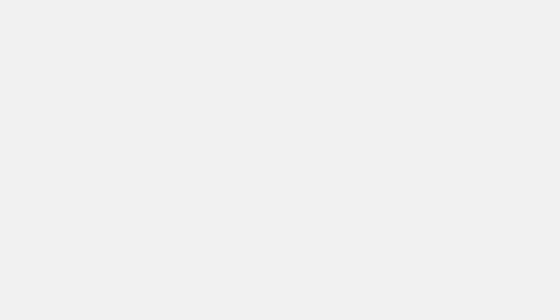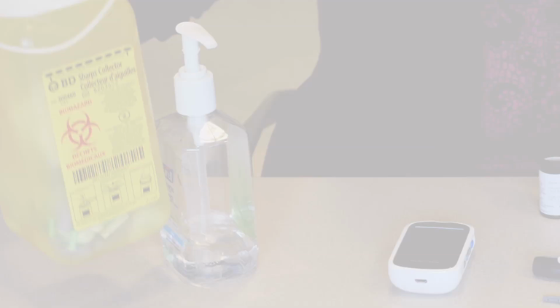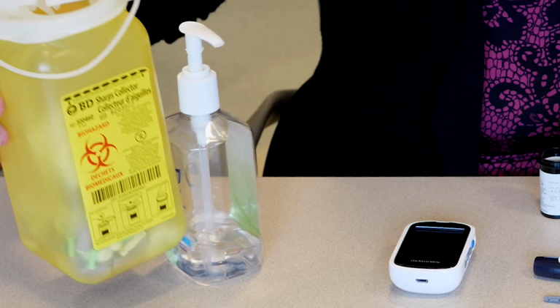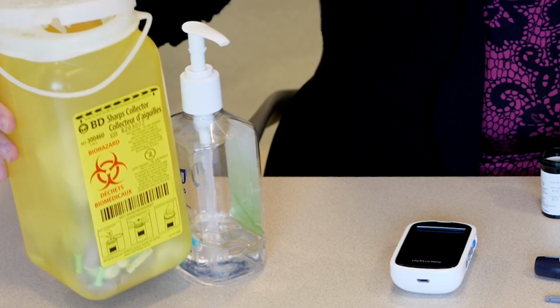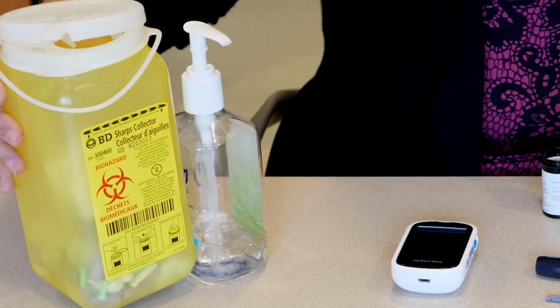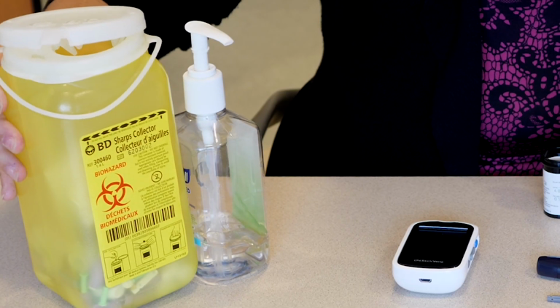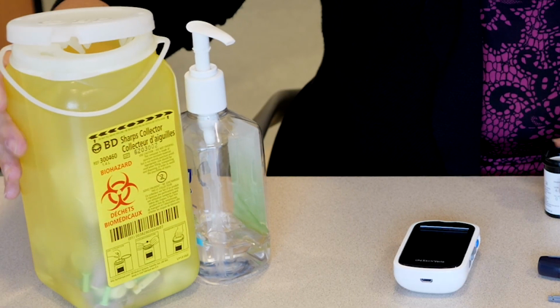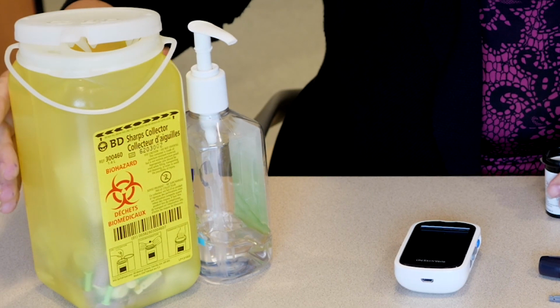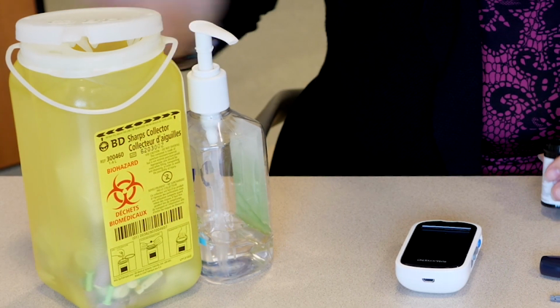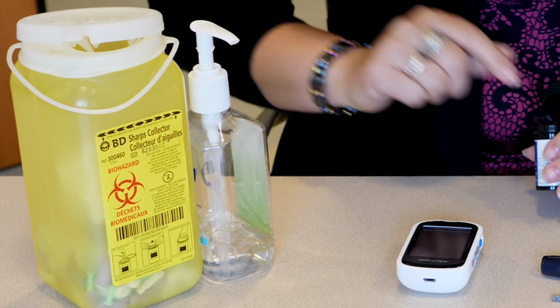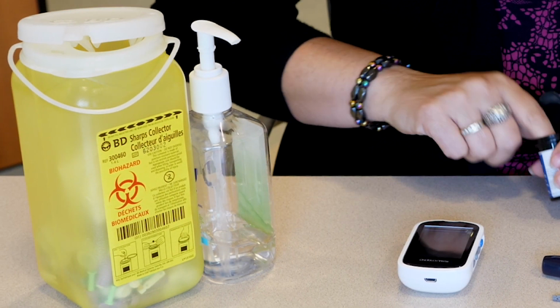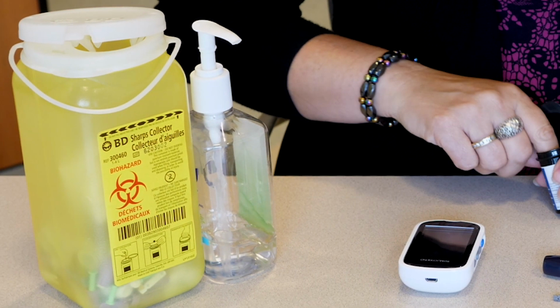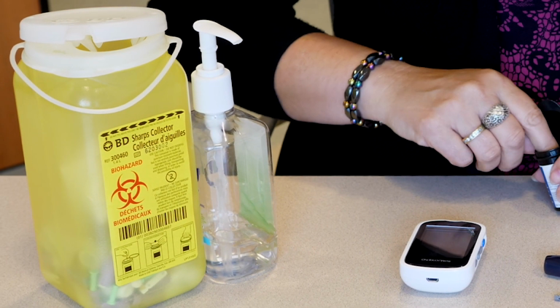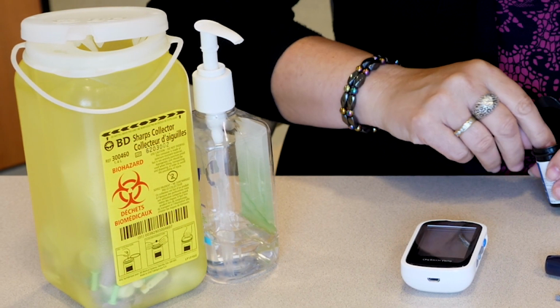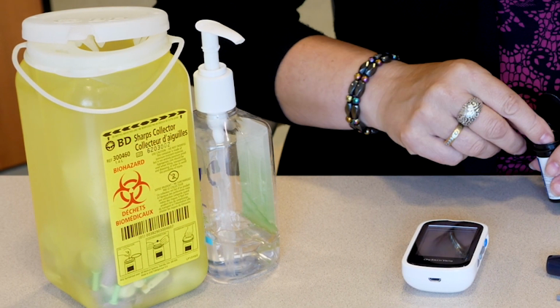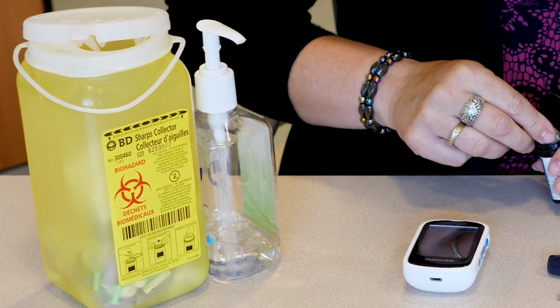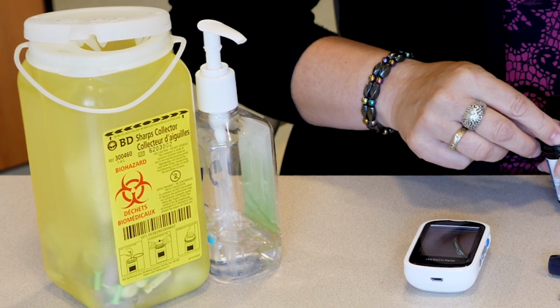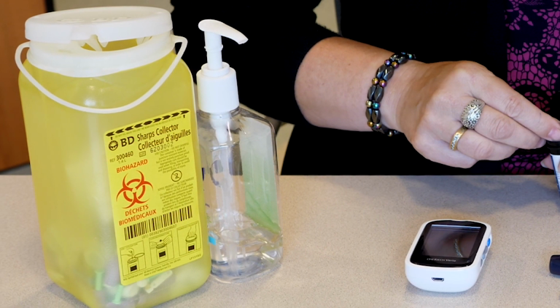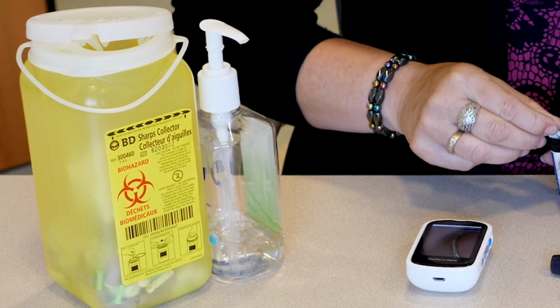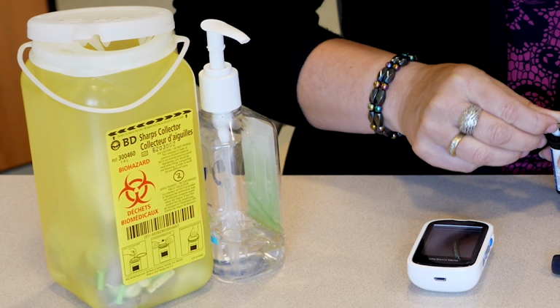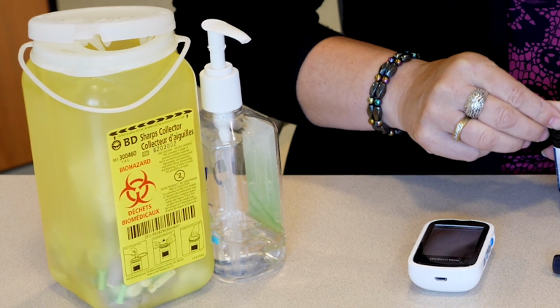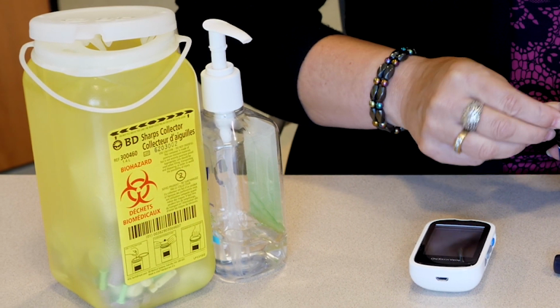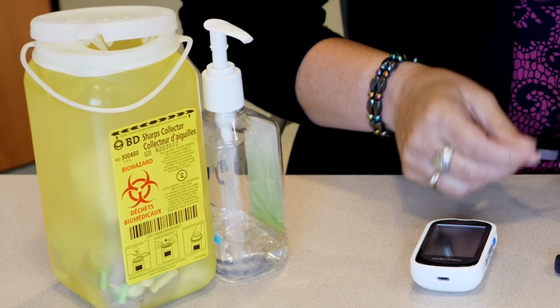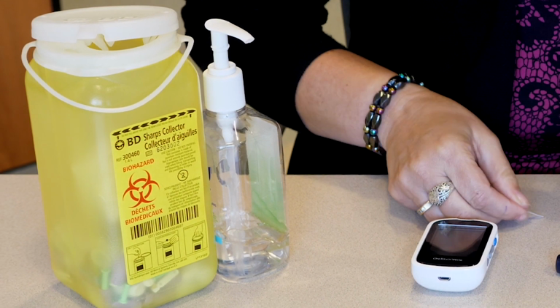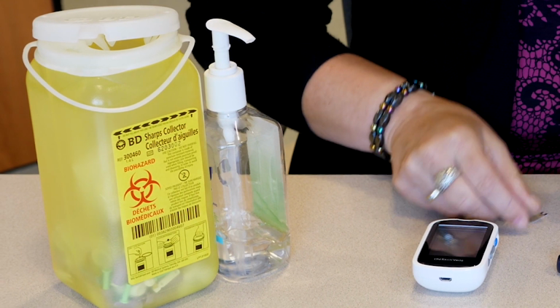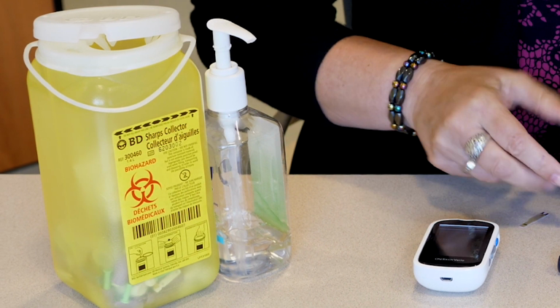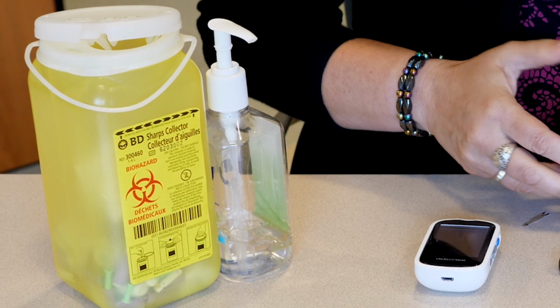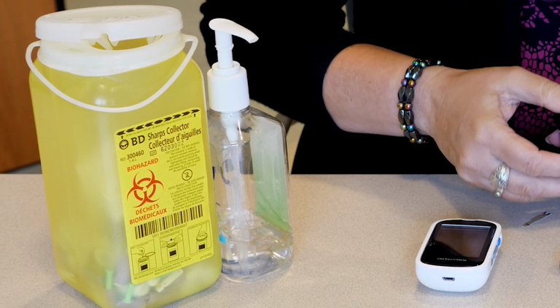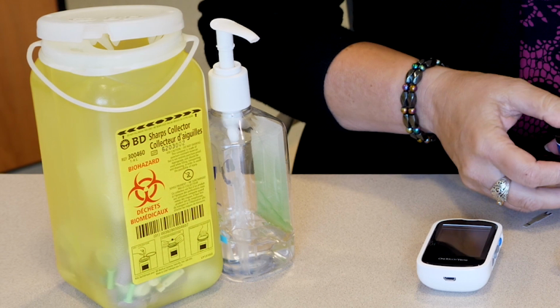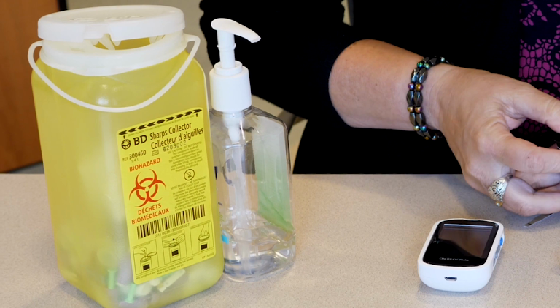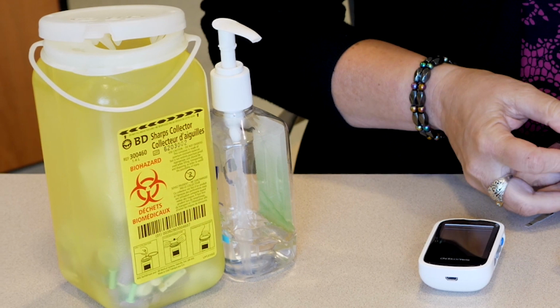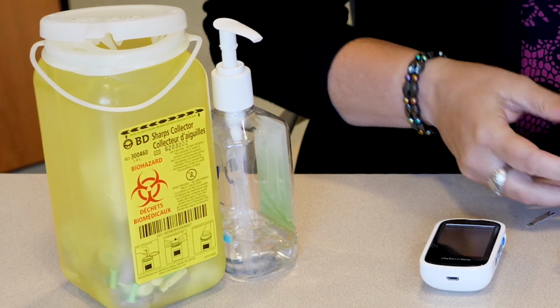A sharps container can be obtained from your pharmacy. It allows you to safely dispose of needles, as they should never be thrown in the trash.